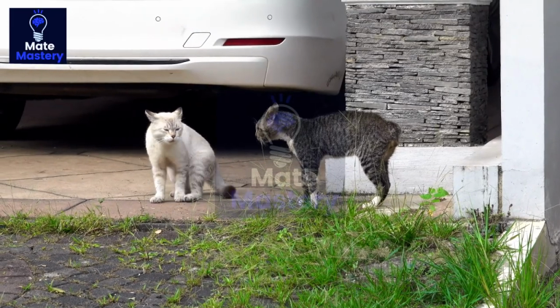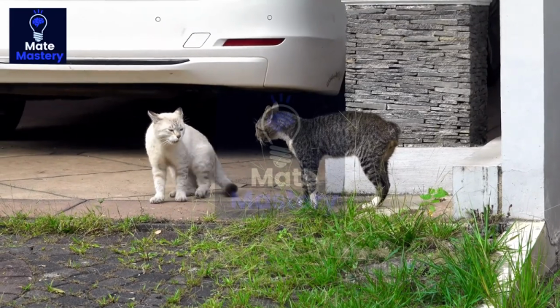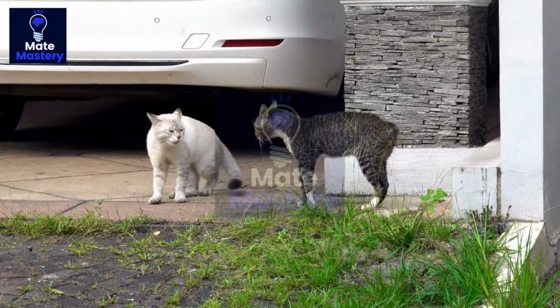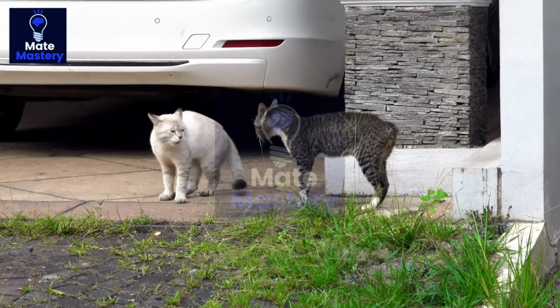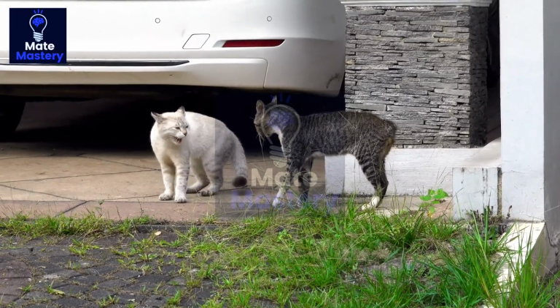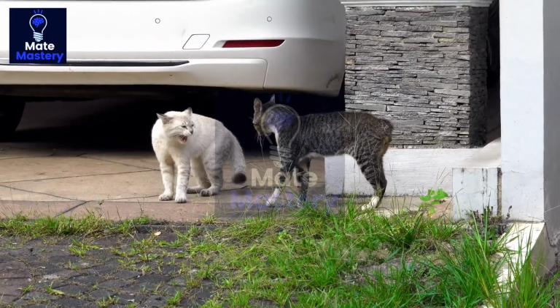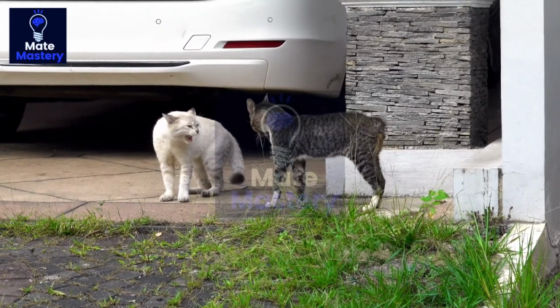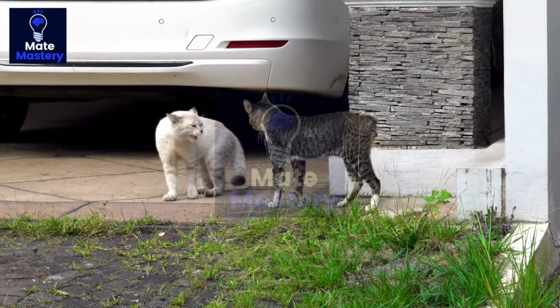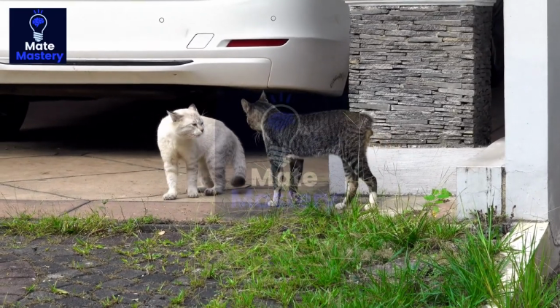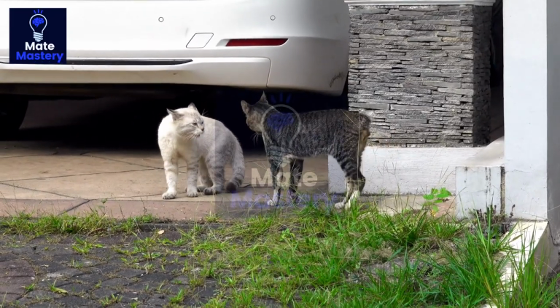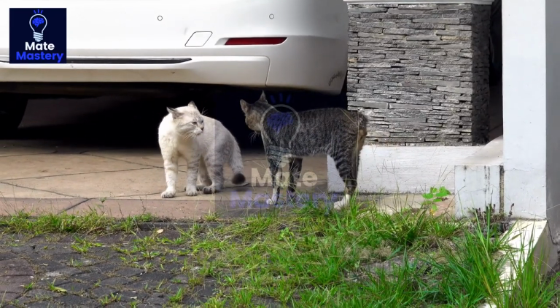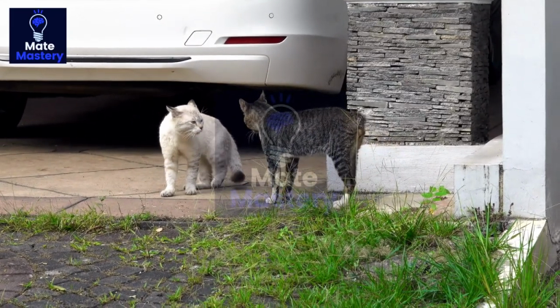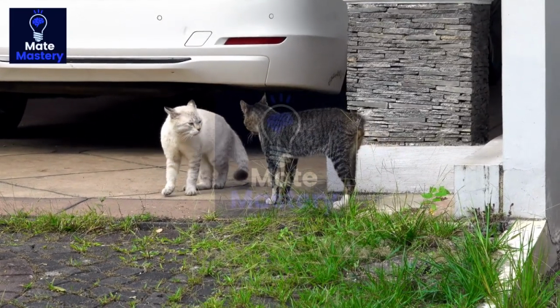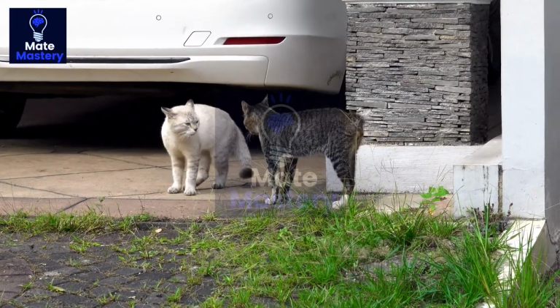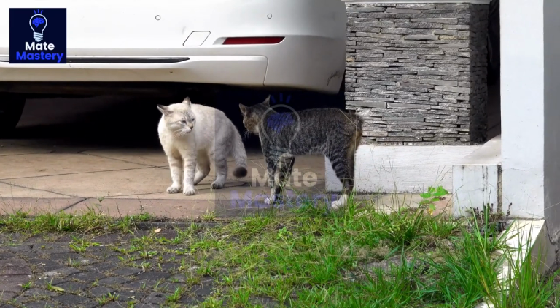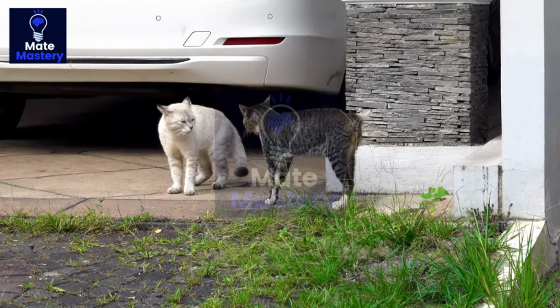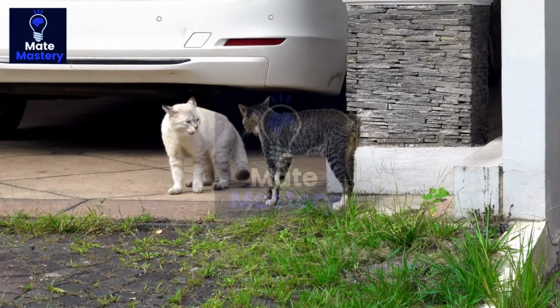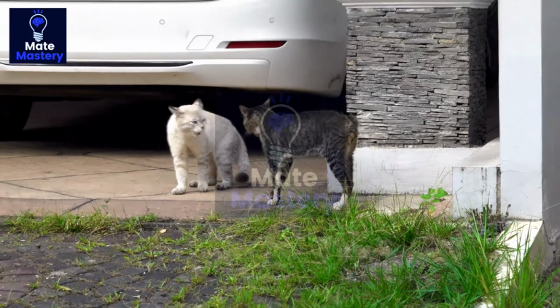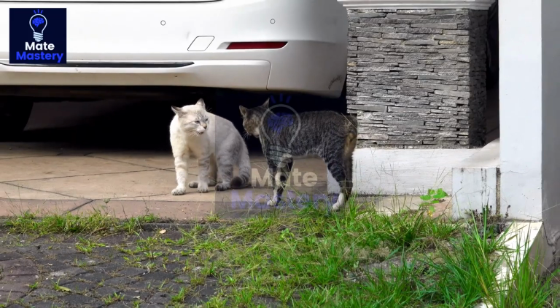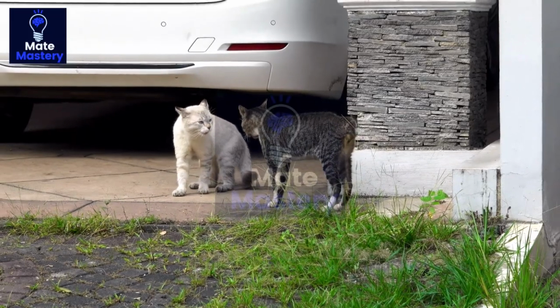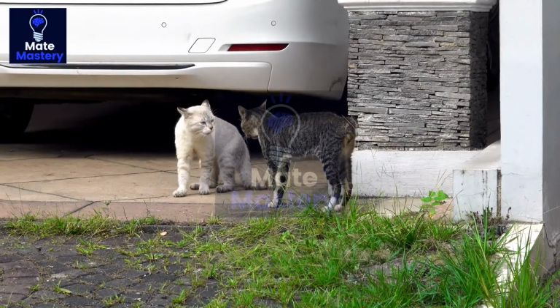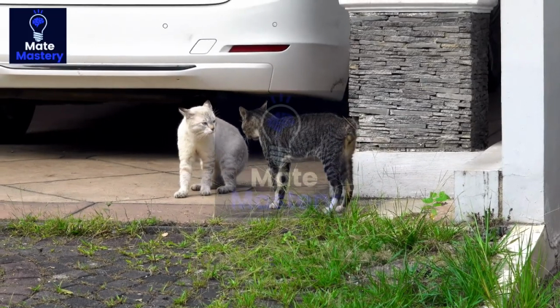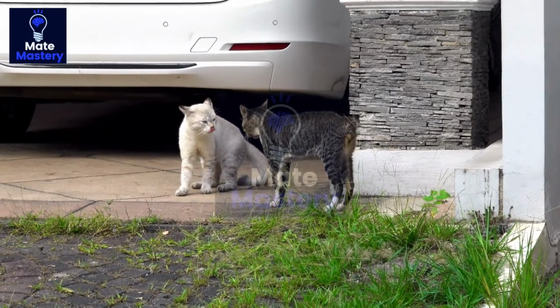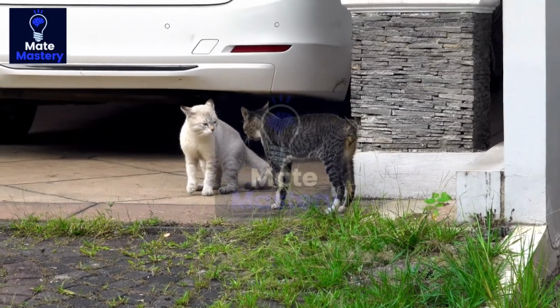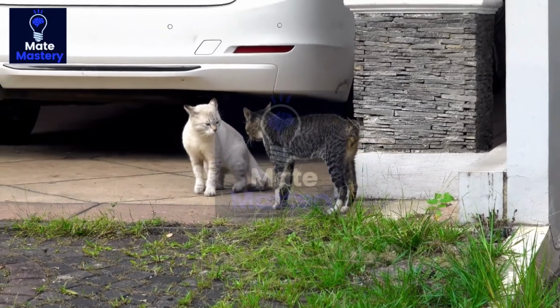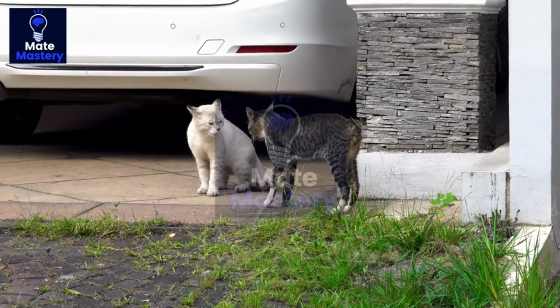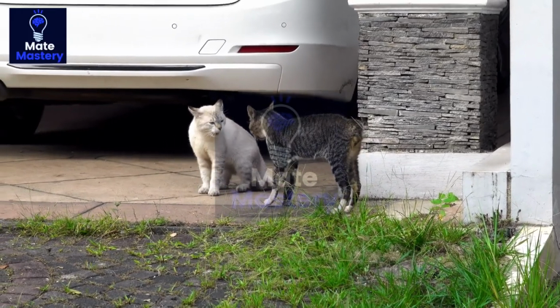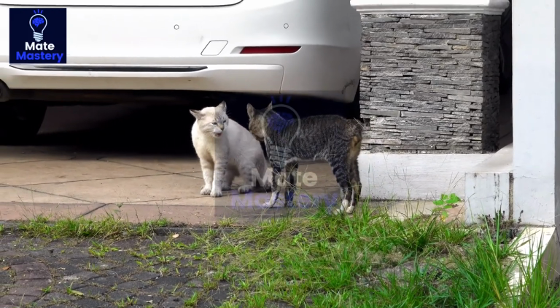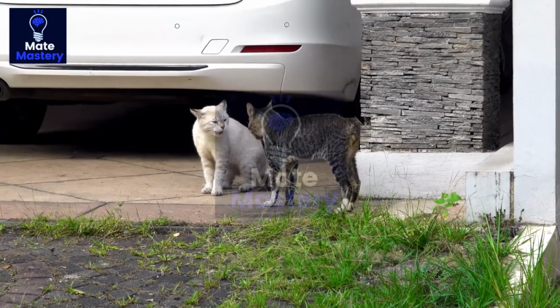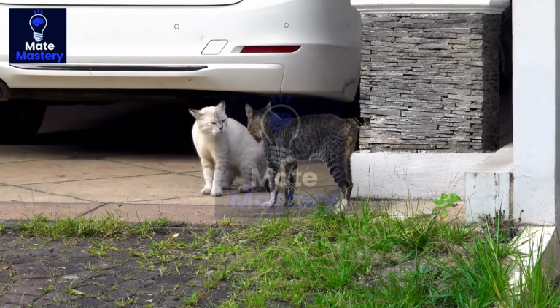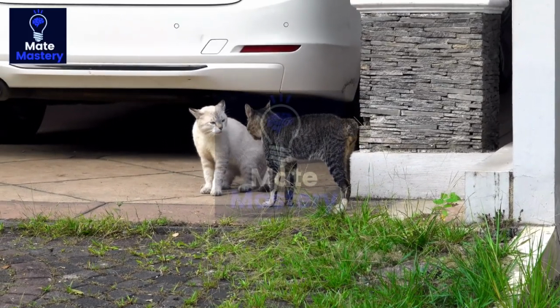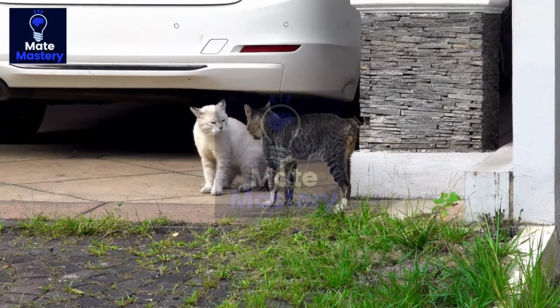After mating, the male cat will often stay with the female for a period of time, sometimes several days, to ensure that no other males mate with her.